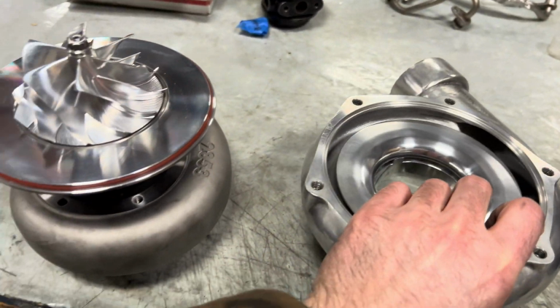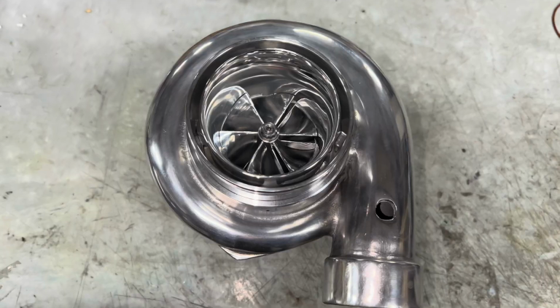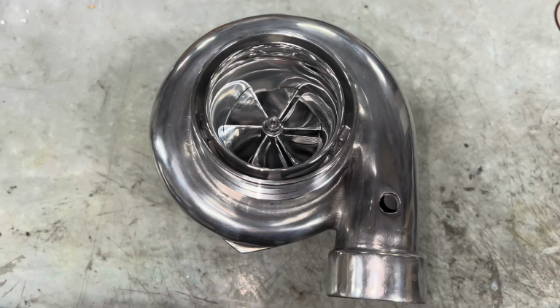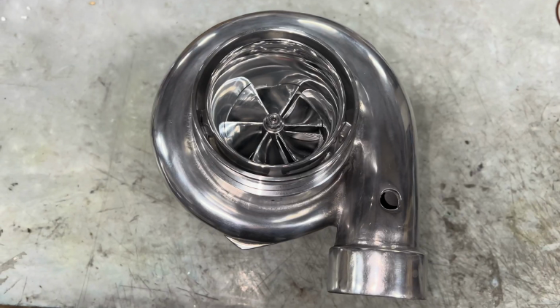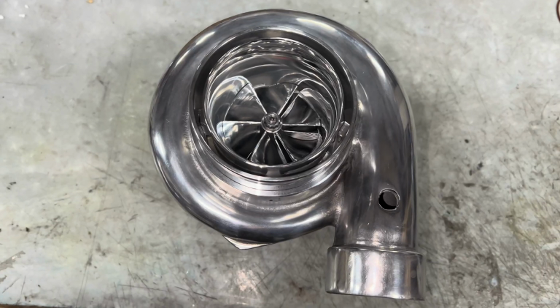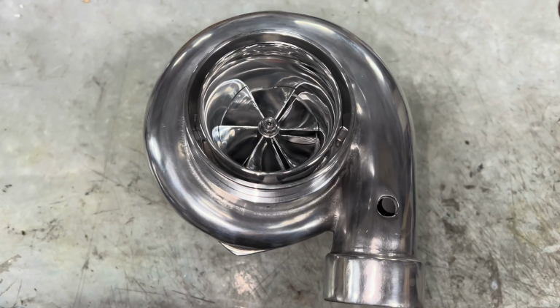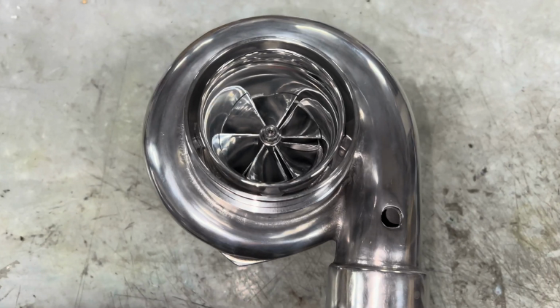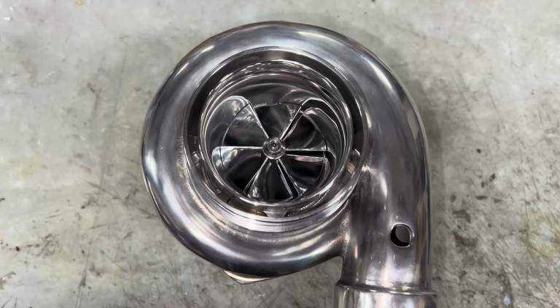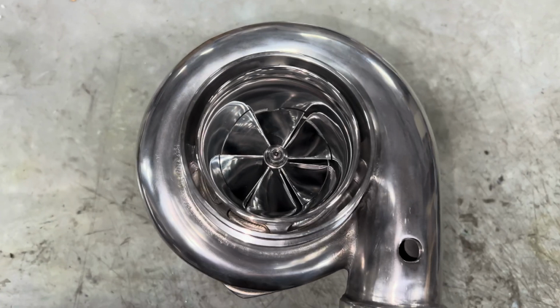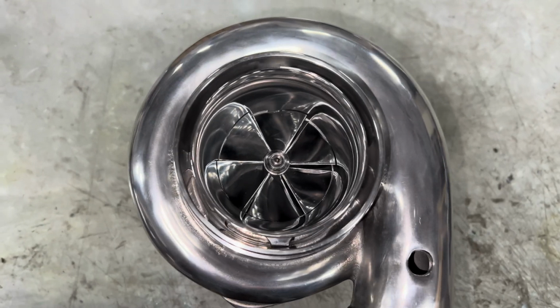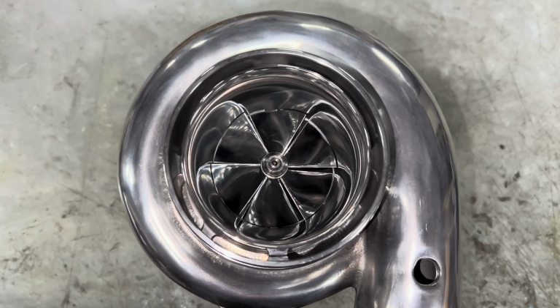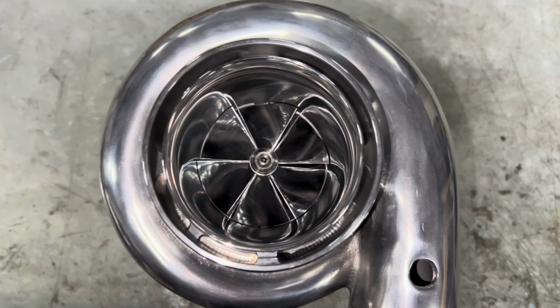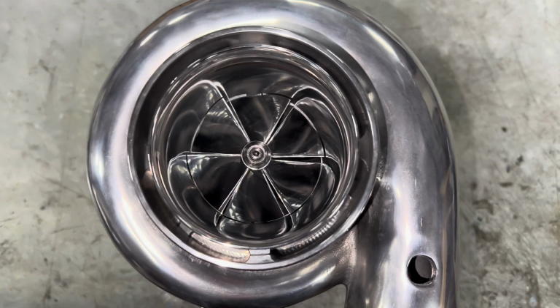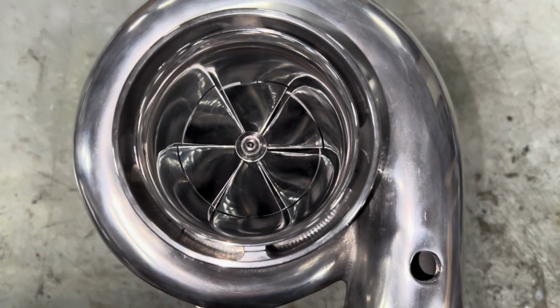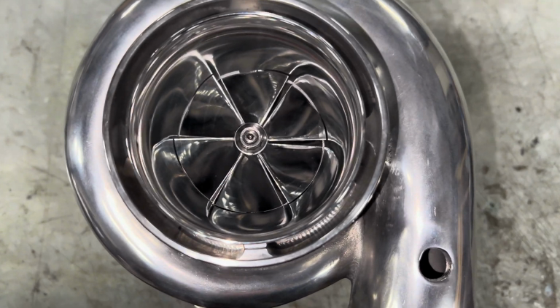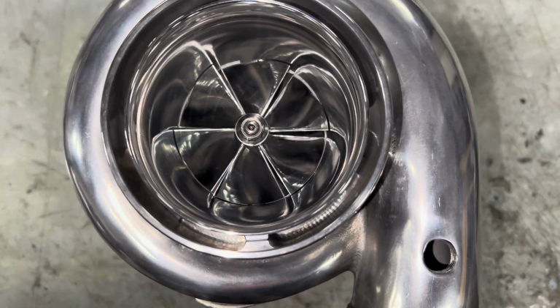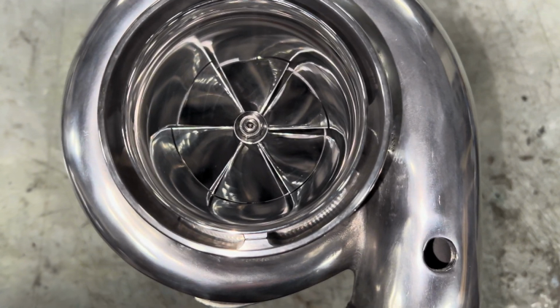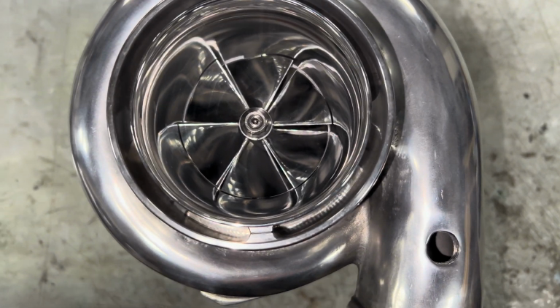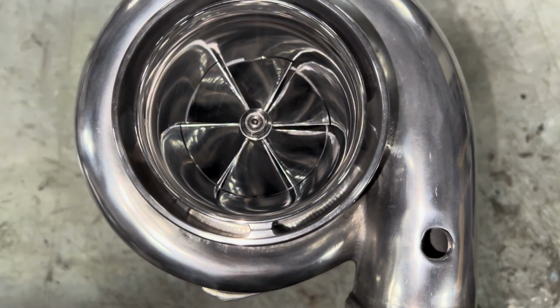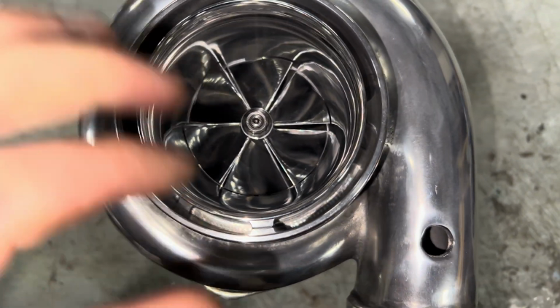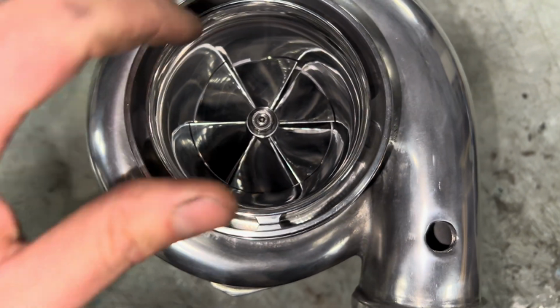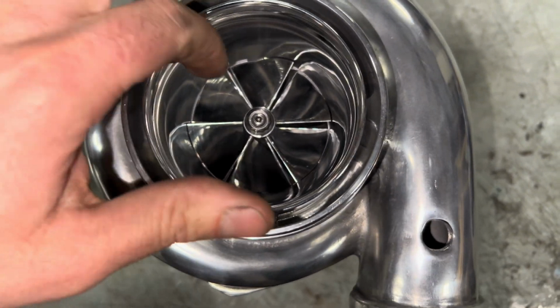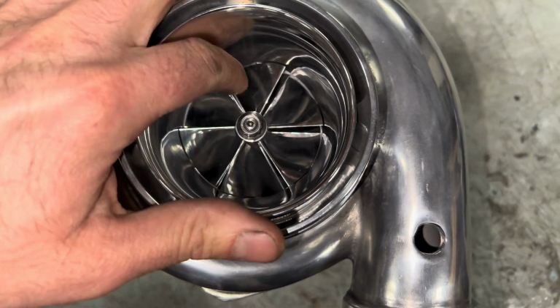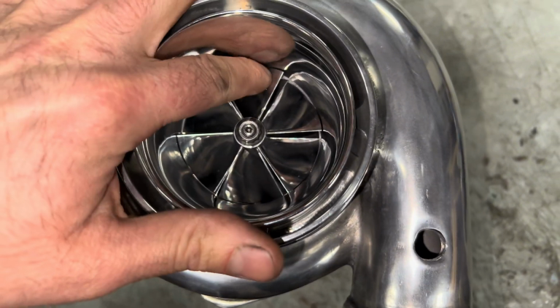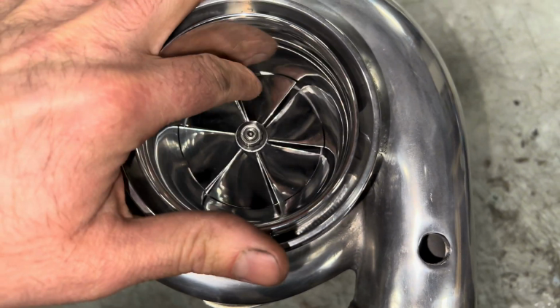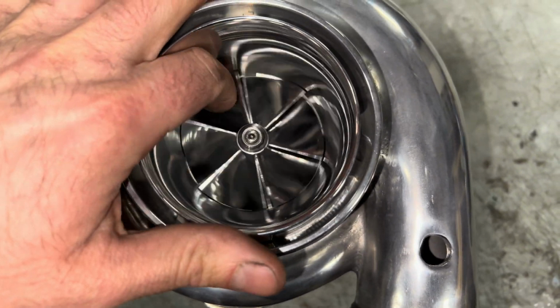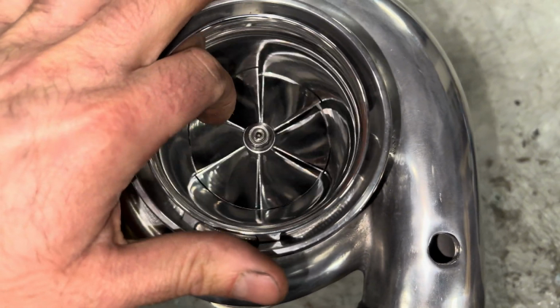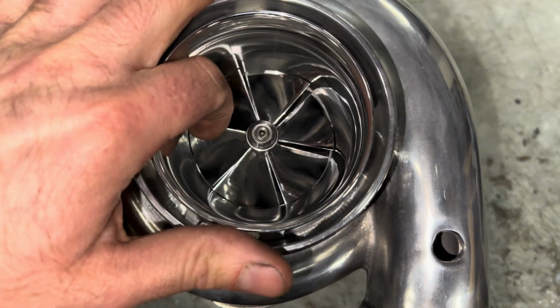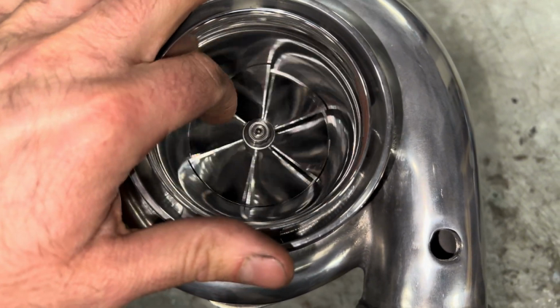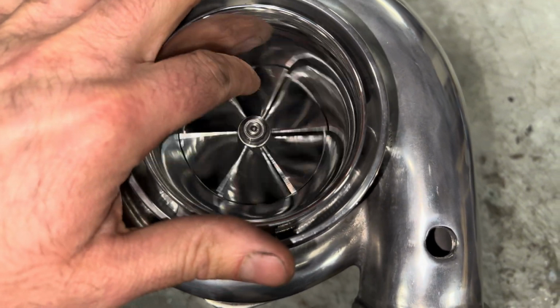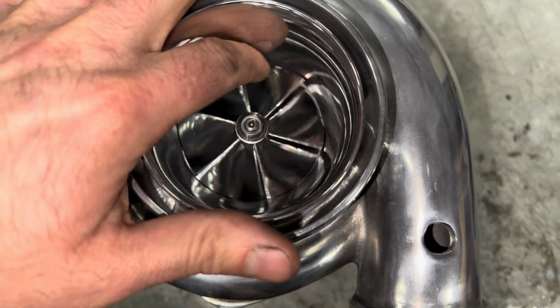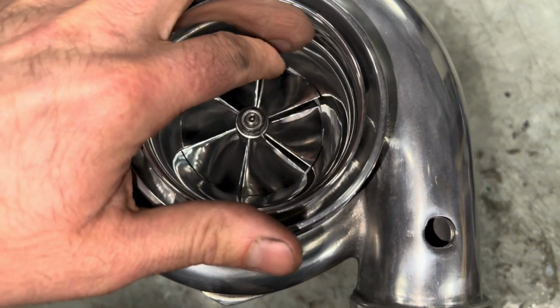Here is the turbo with the compressor housing mounted. I'll show you how easy this thing spins.